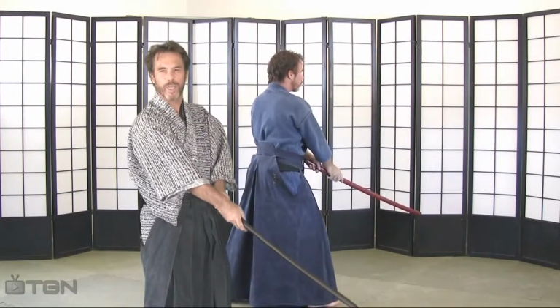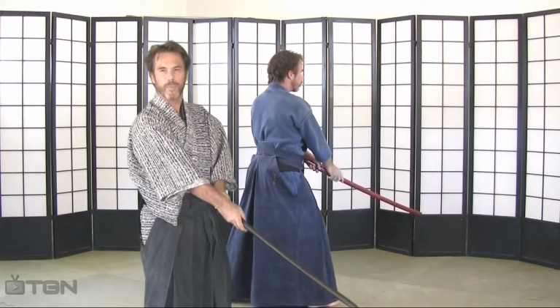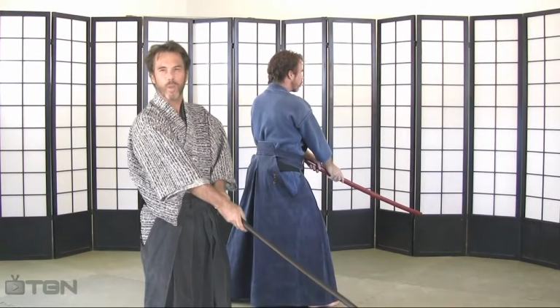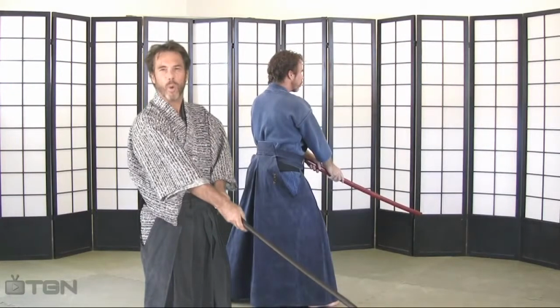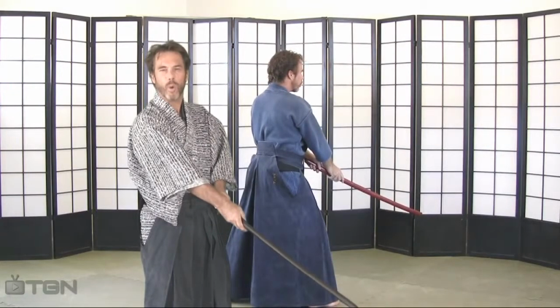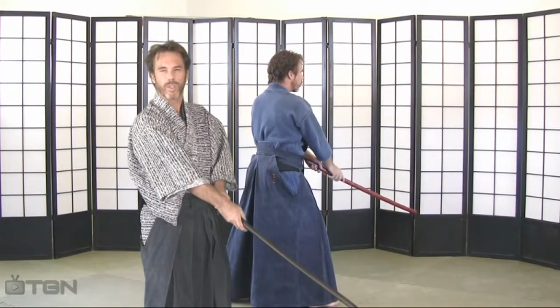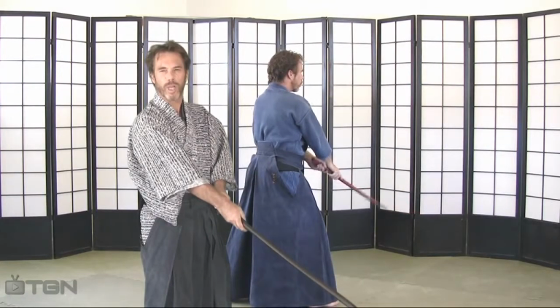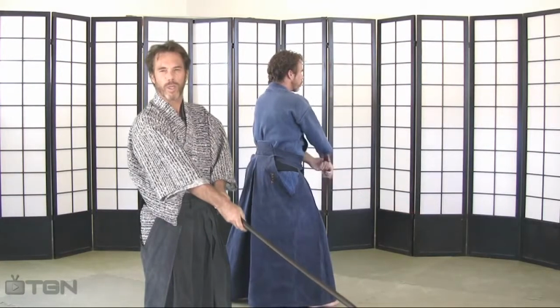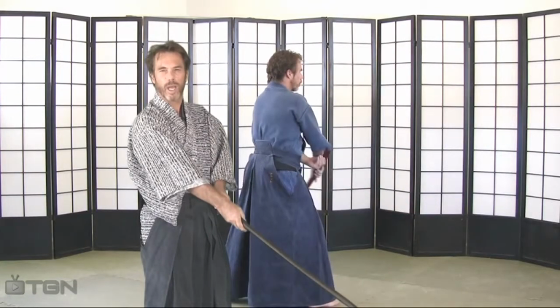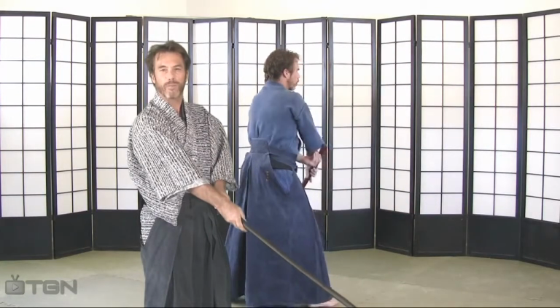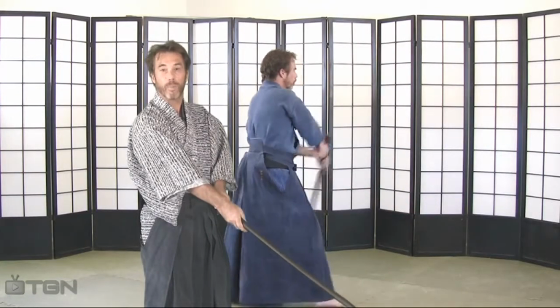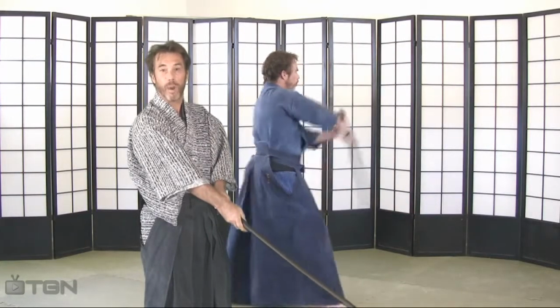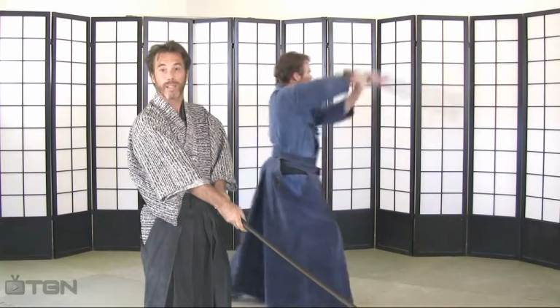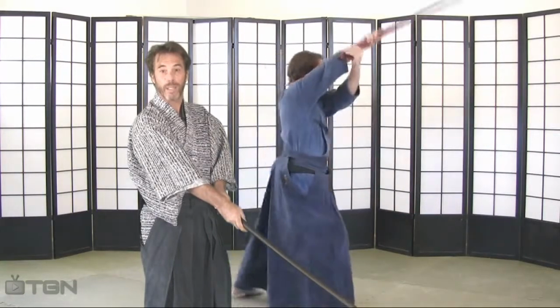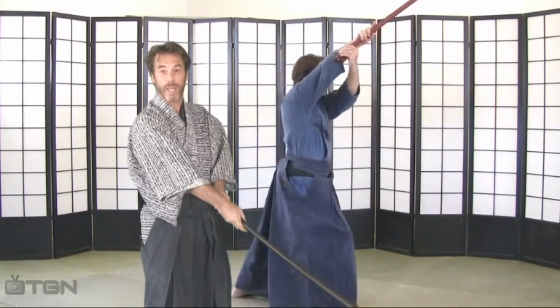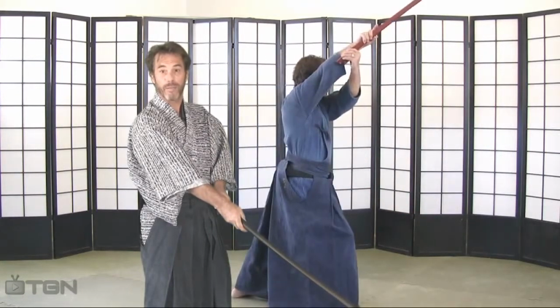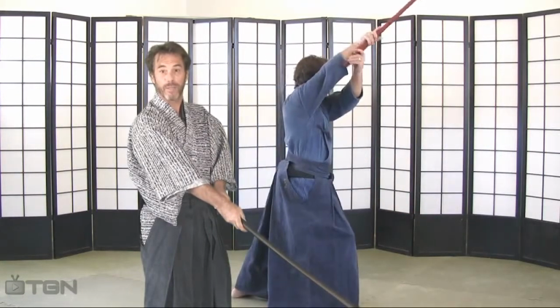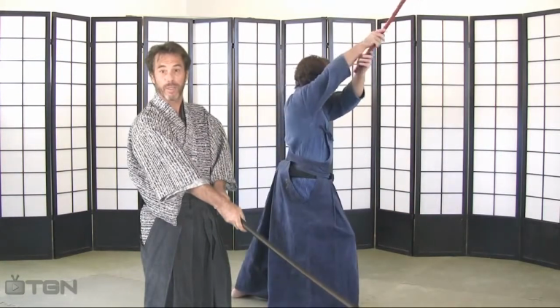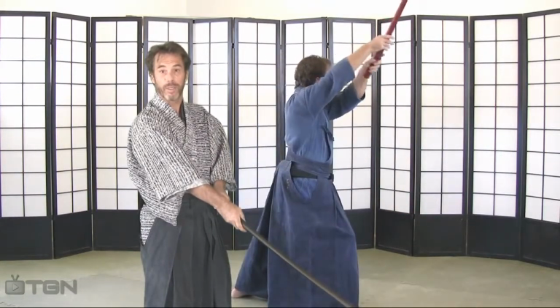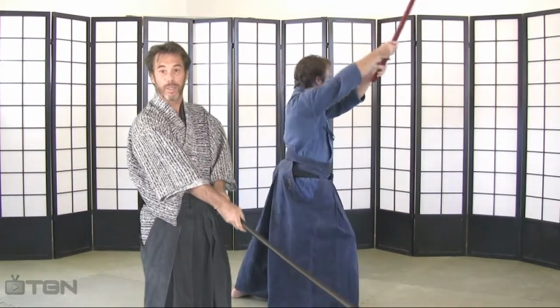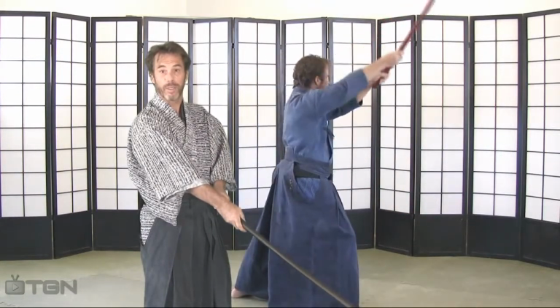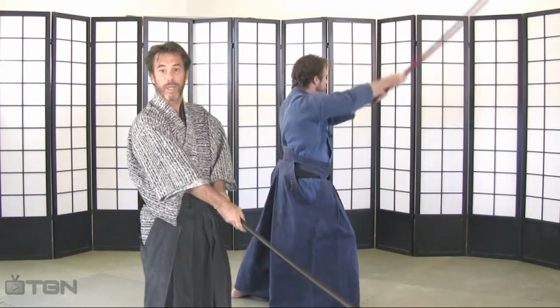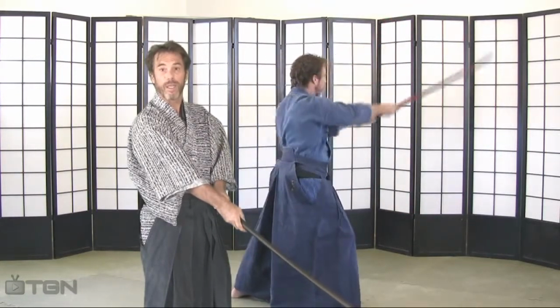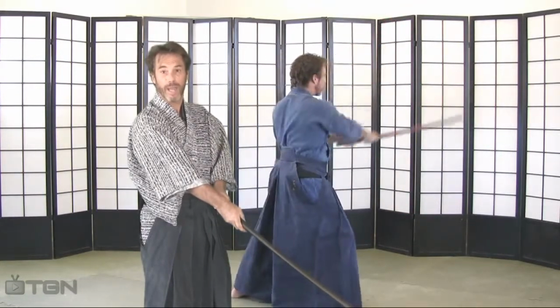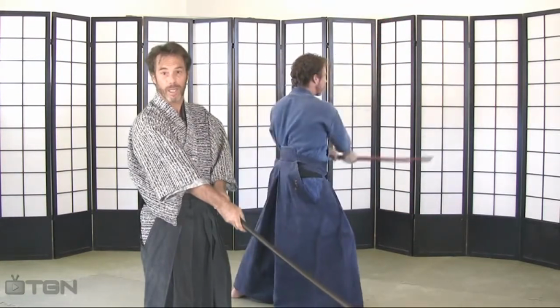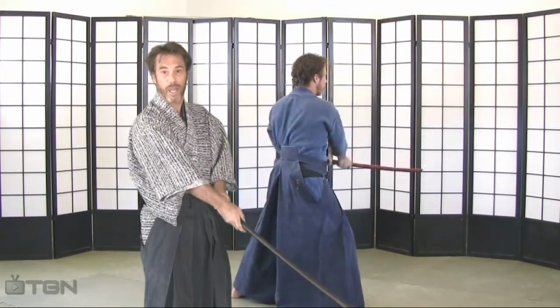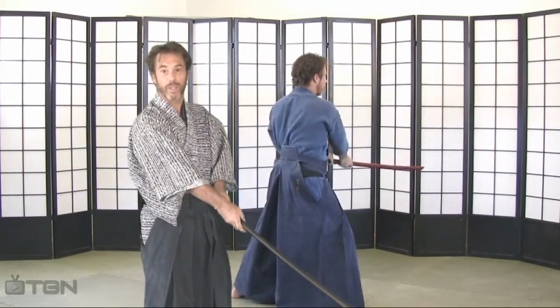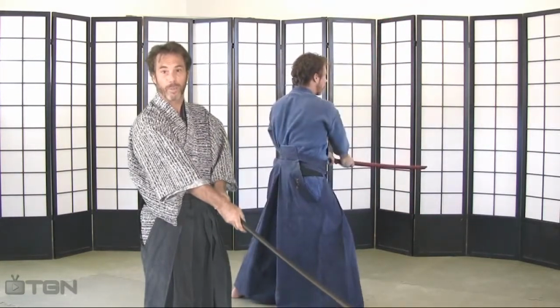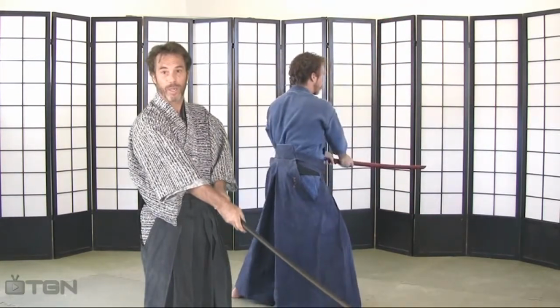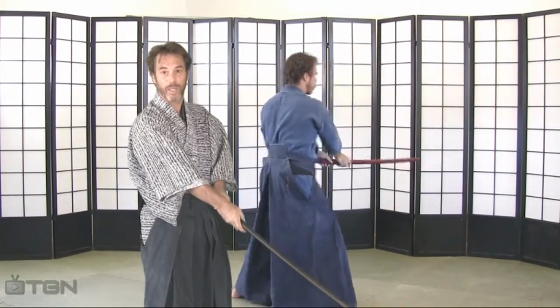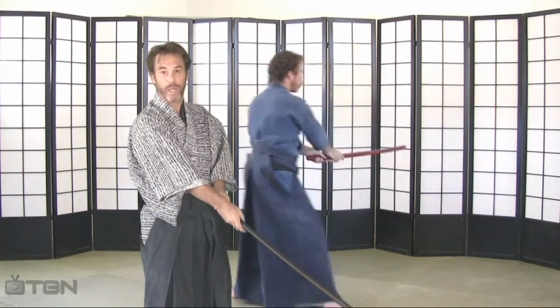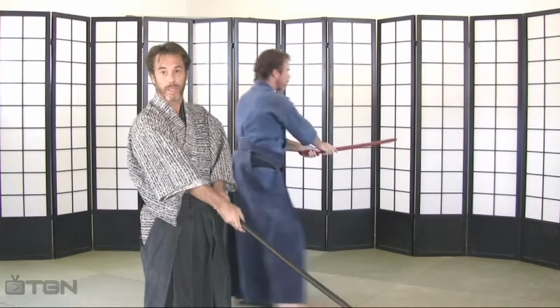A horizontal cut from right to left, nine o'clock to three o'clock.